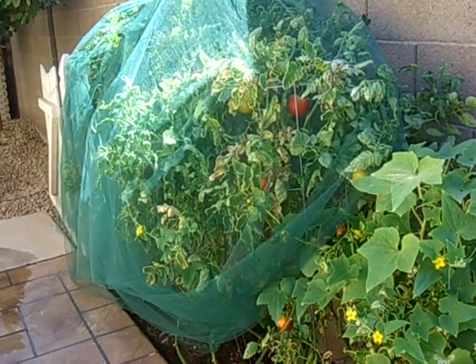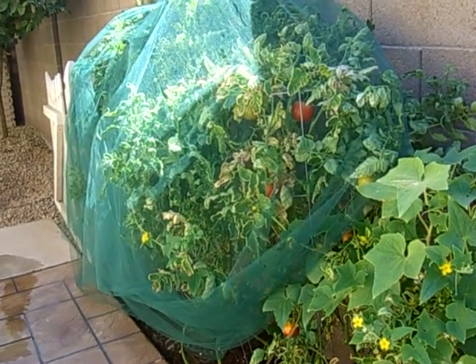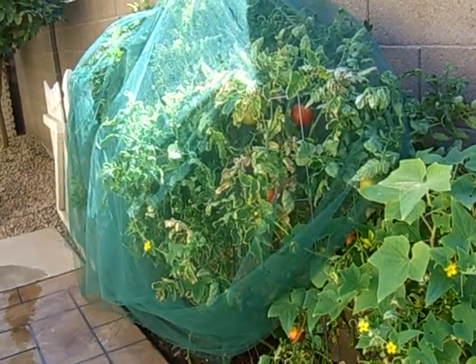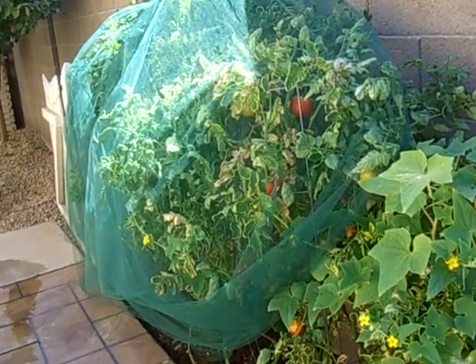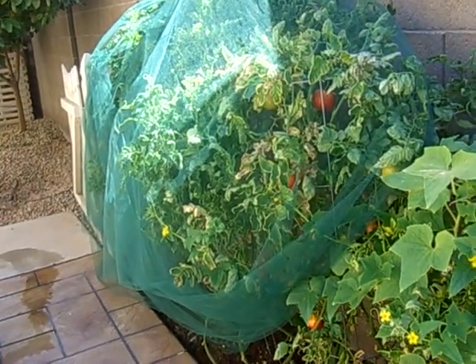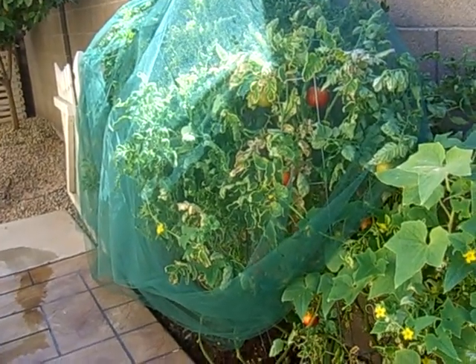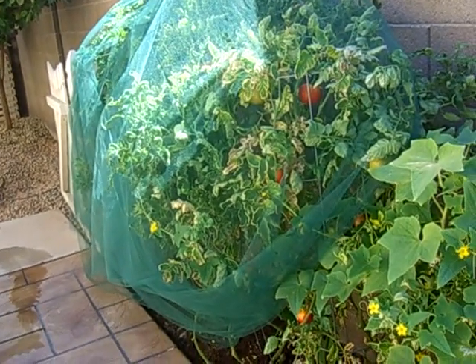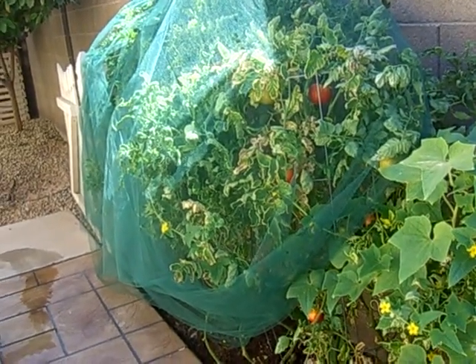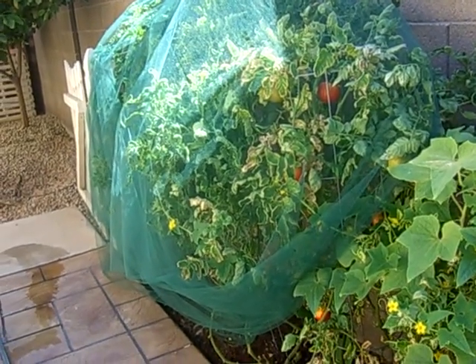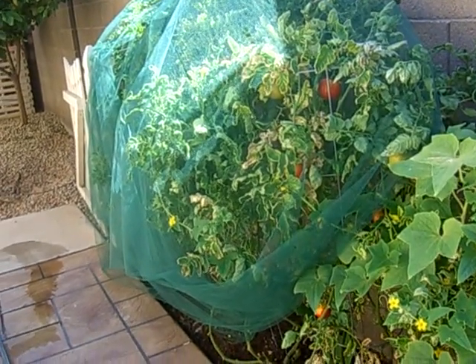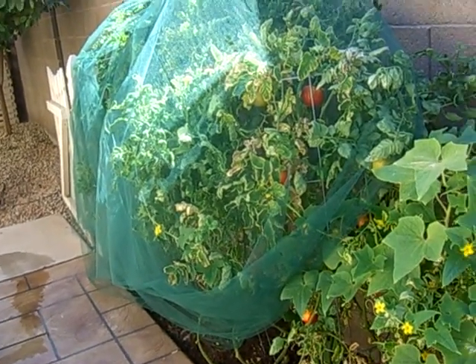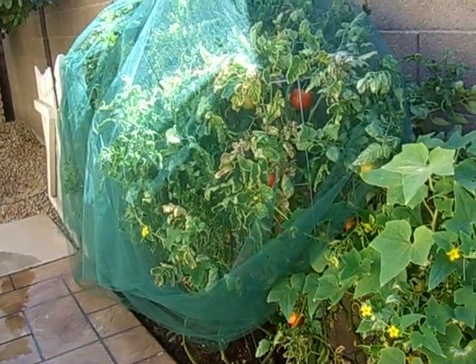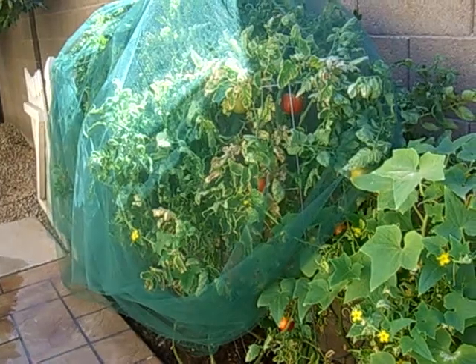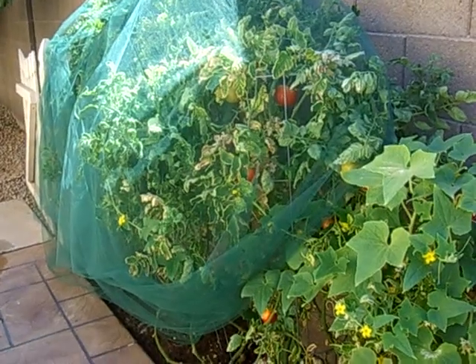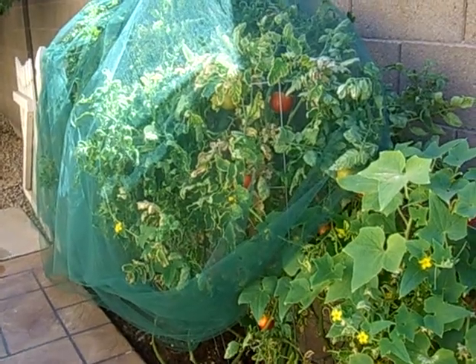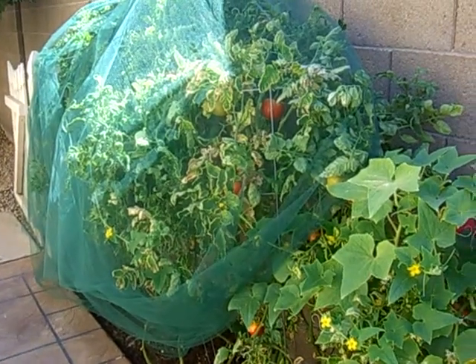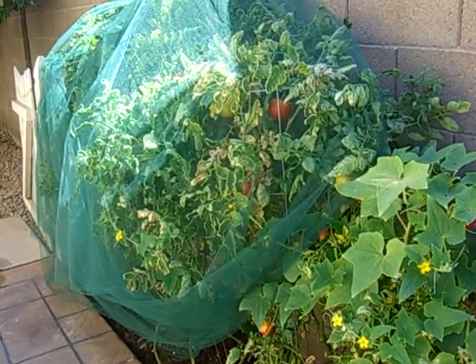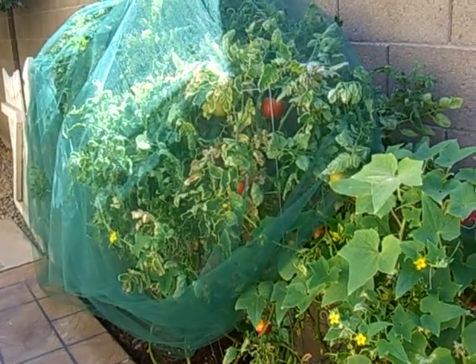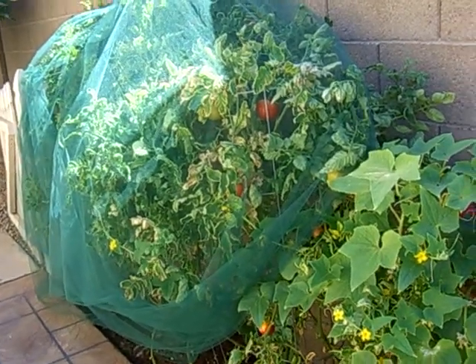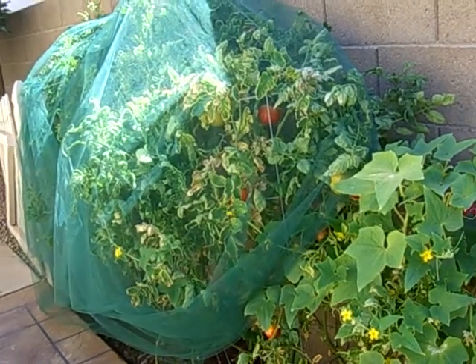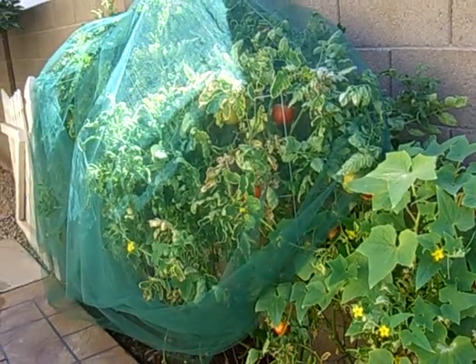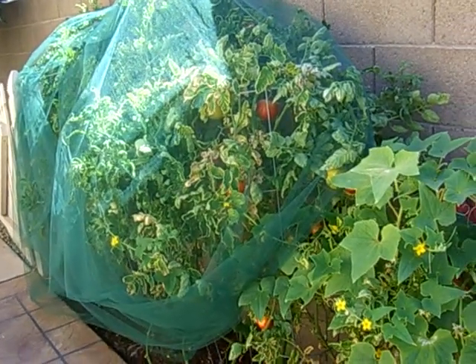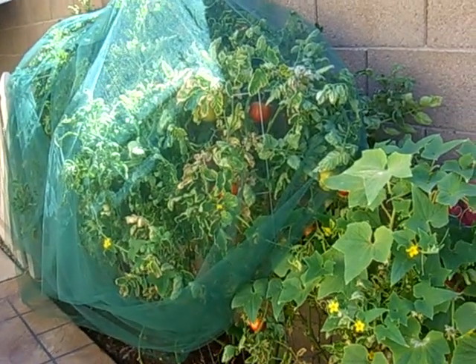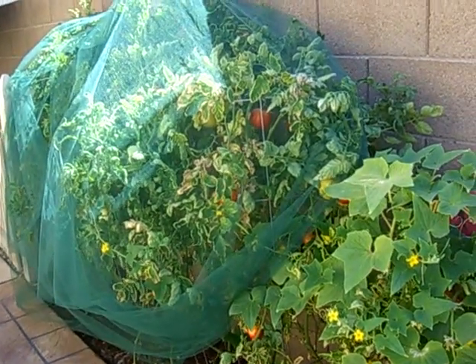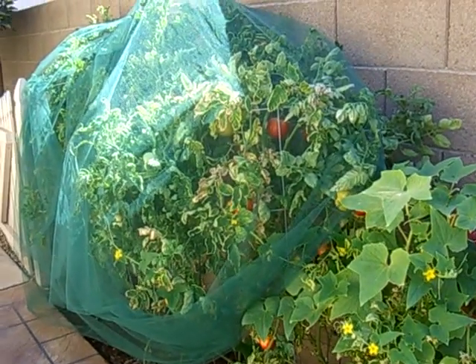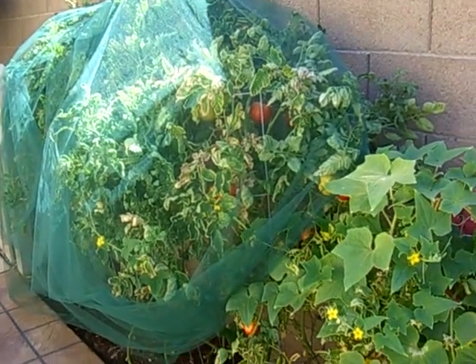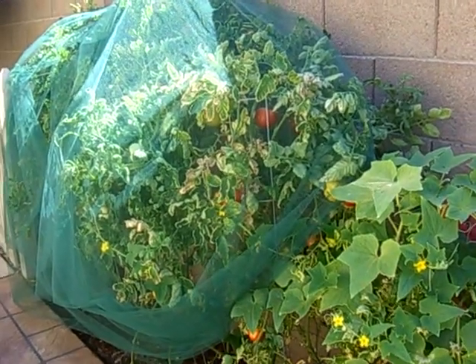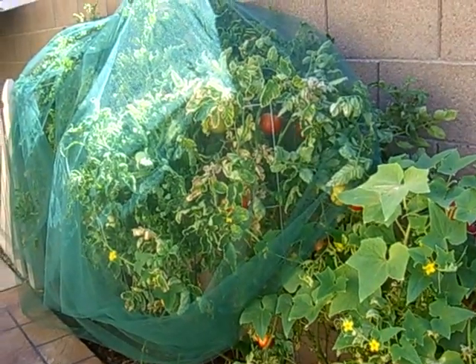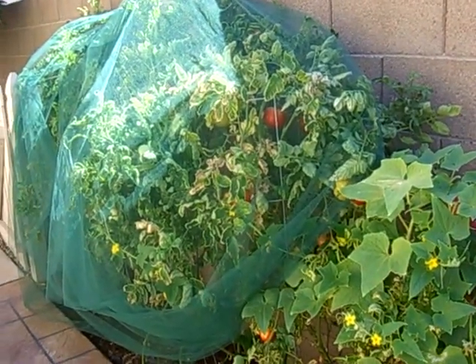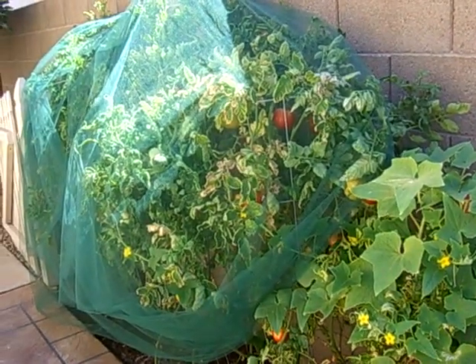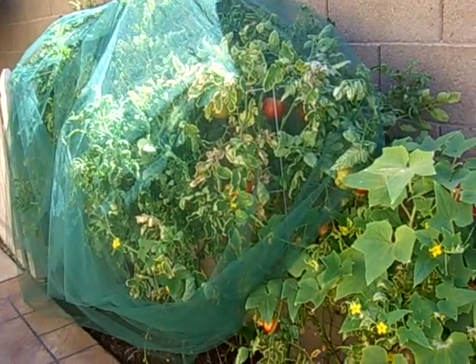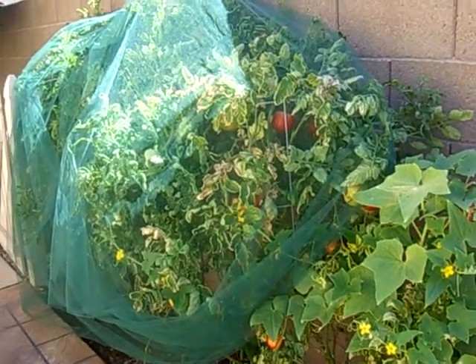Hello, welcome to Gilbert Gardens. Today's video is about how to protect your tomato plants from the birds.